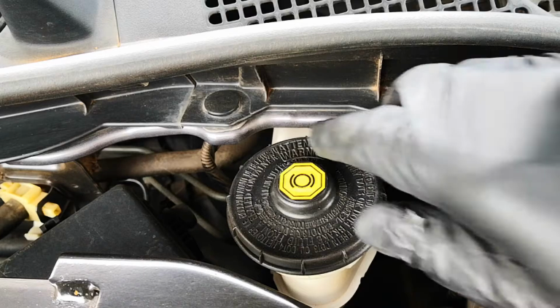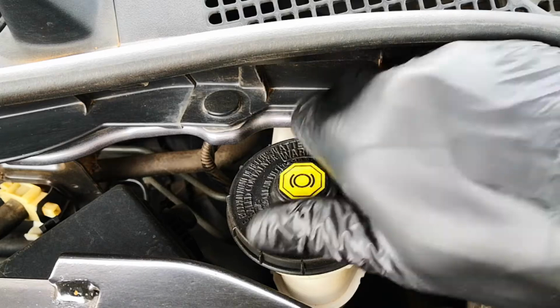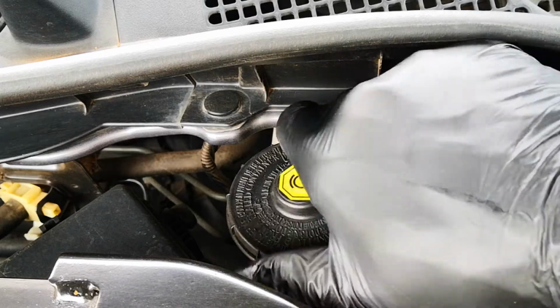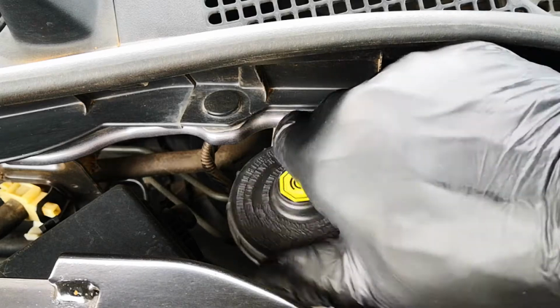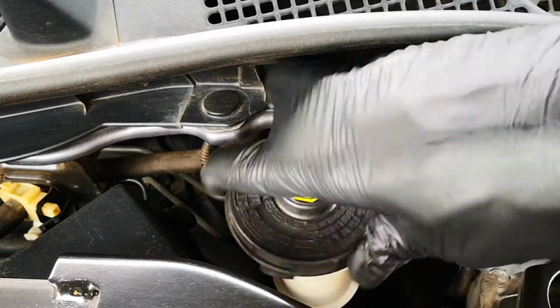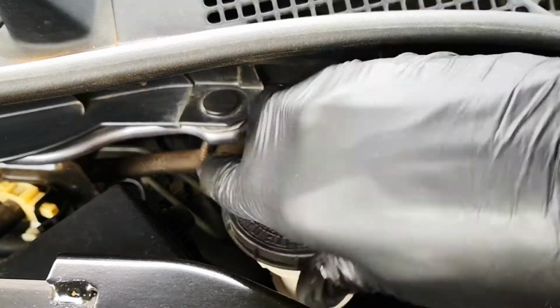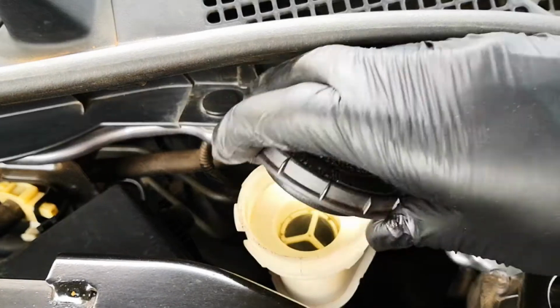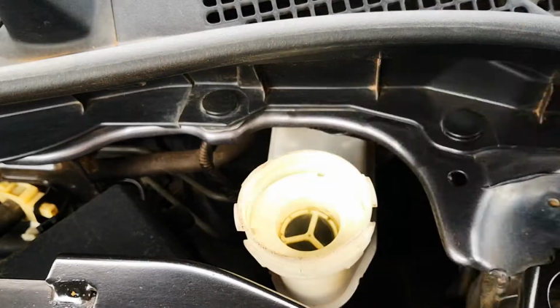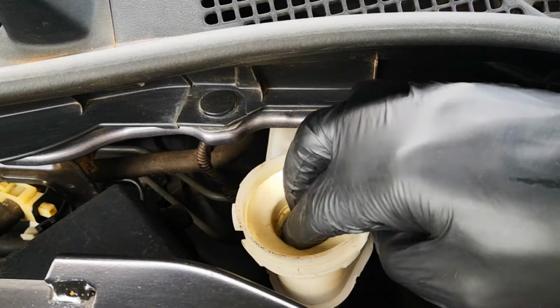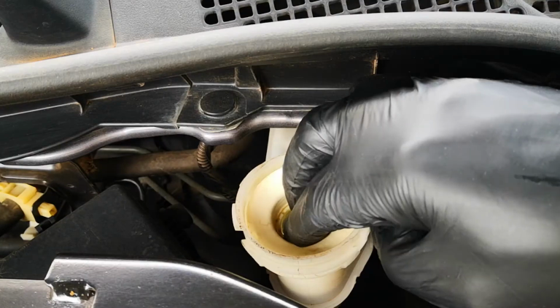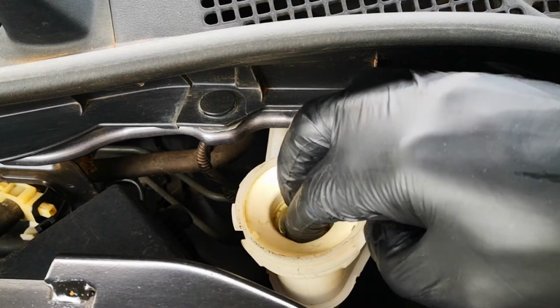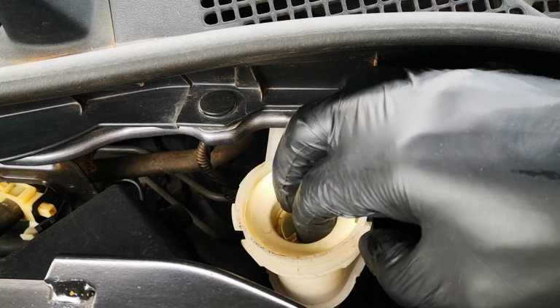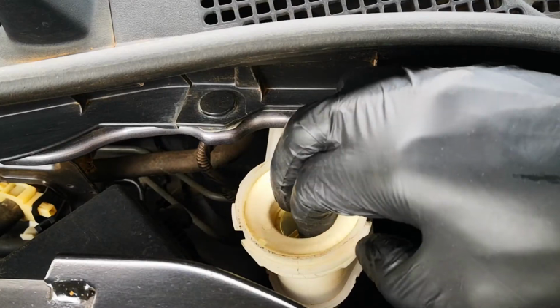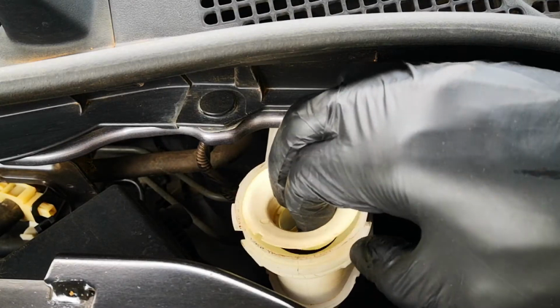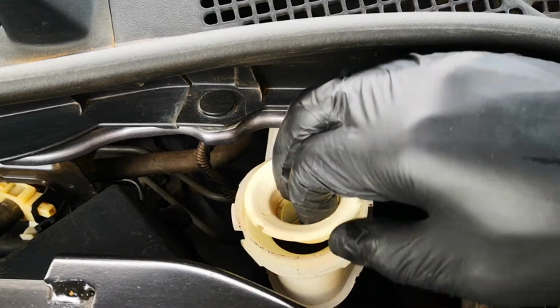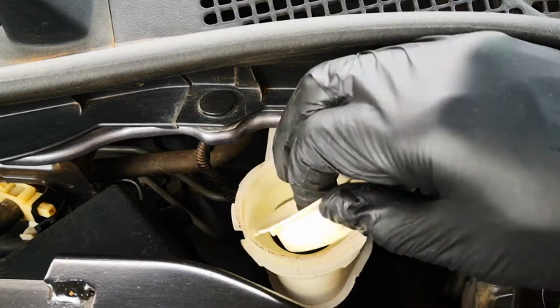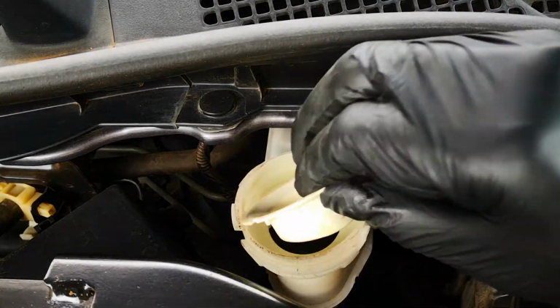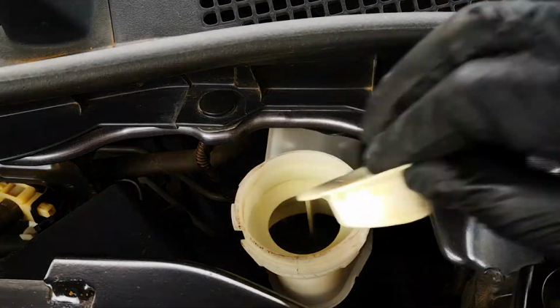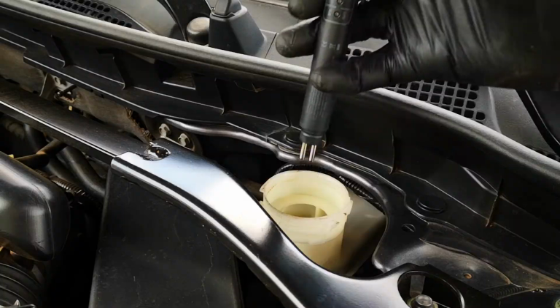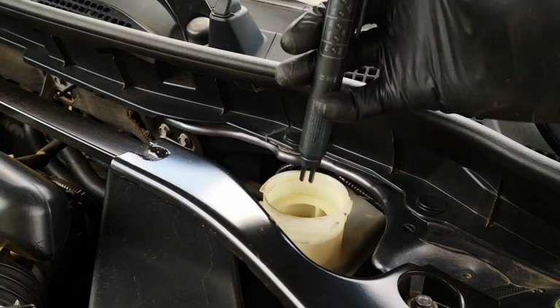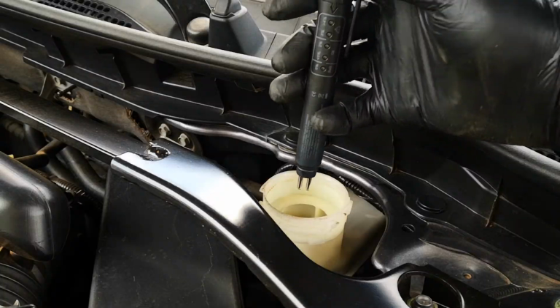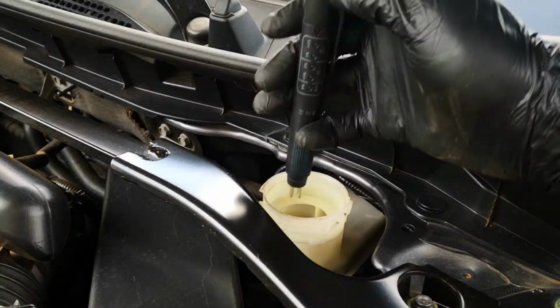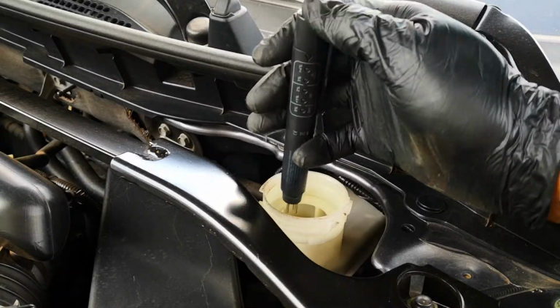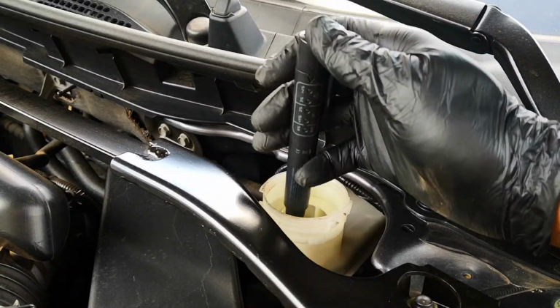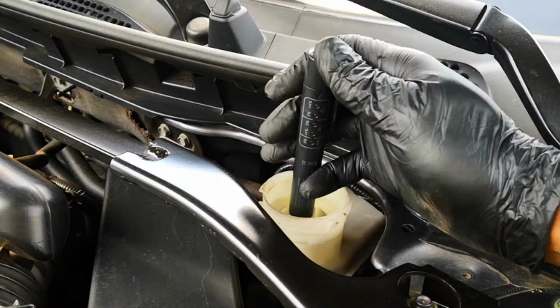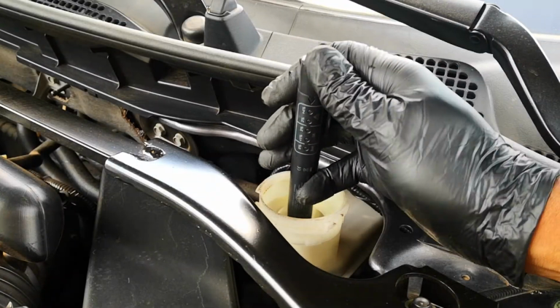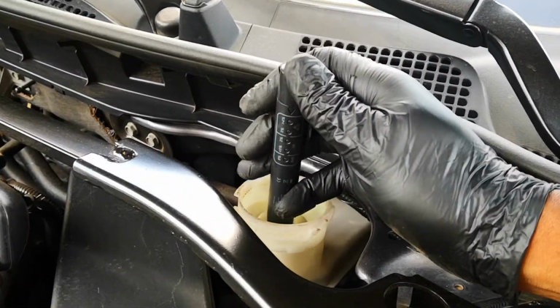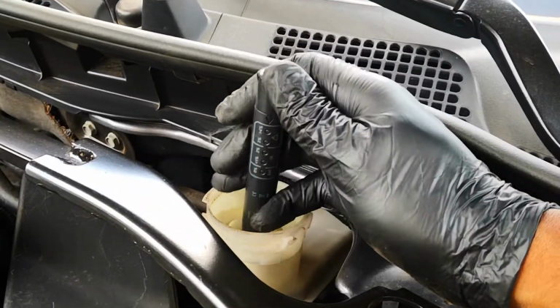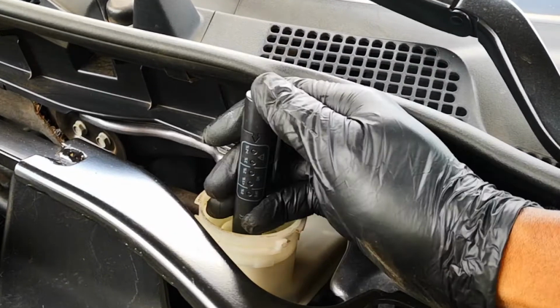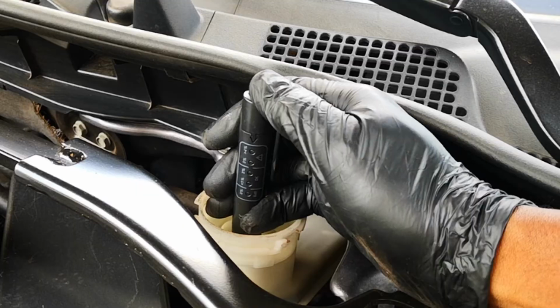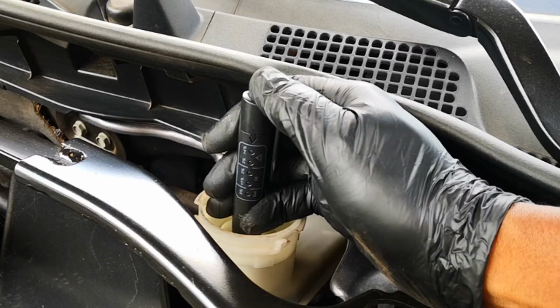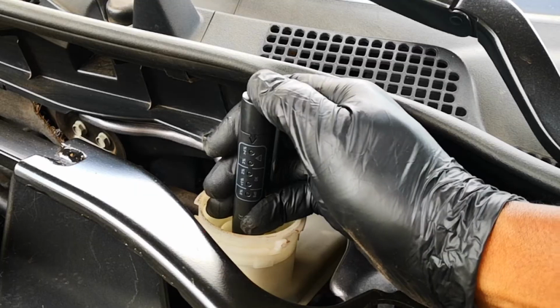While I've had this in my toolbox for years, here's why I no longer recommend these pen style brake fluid testers.